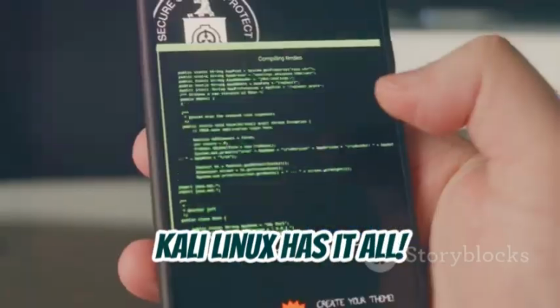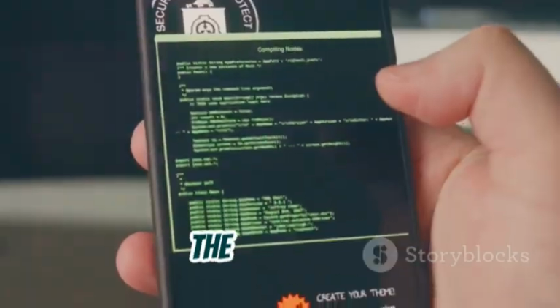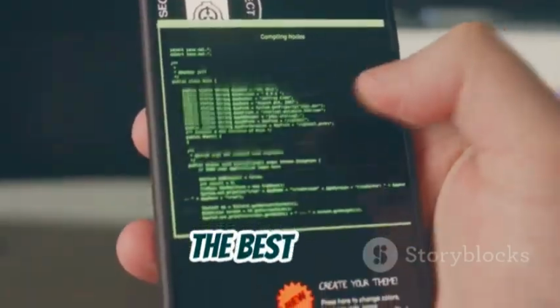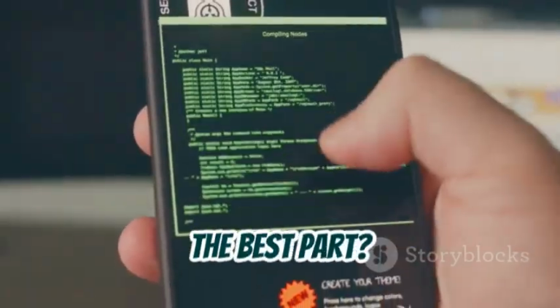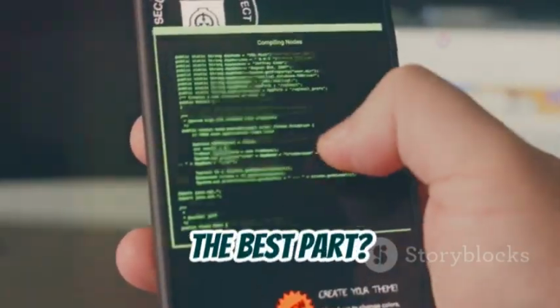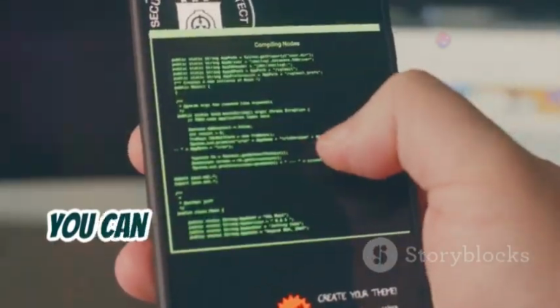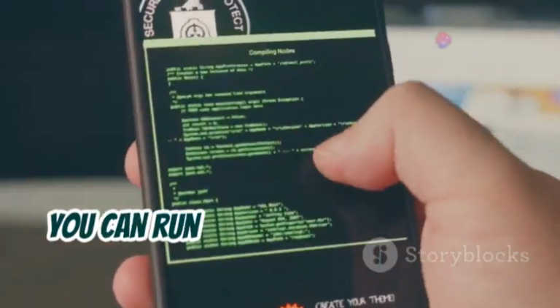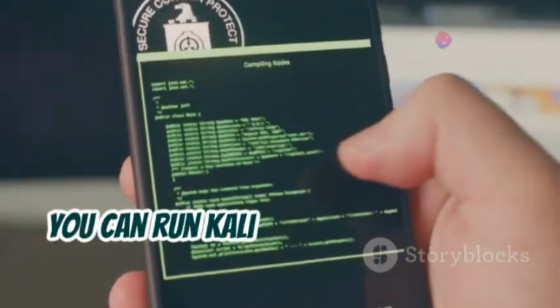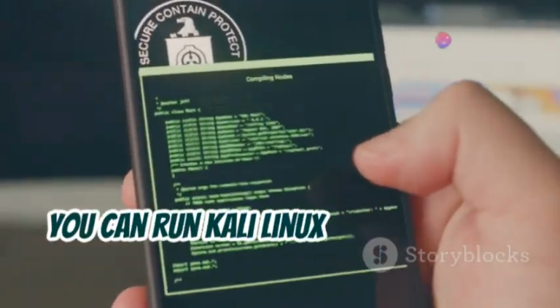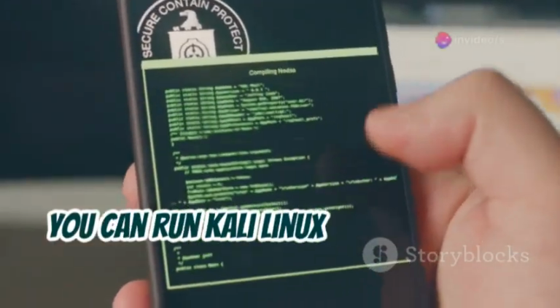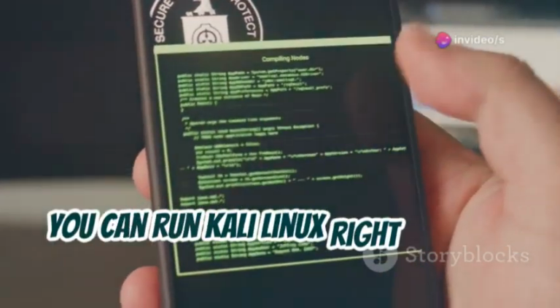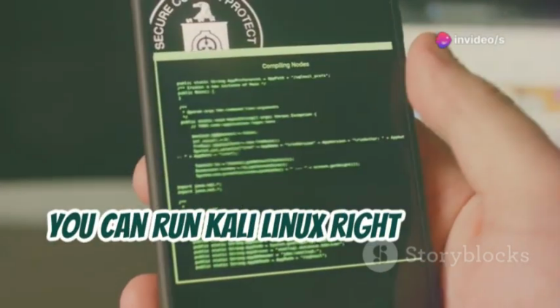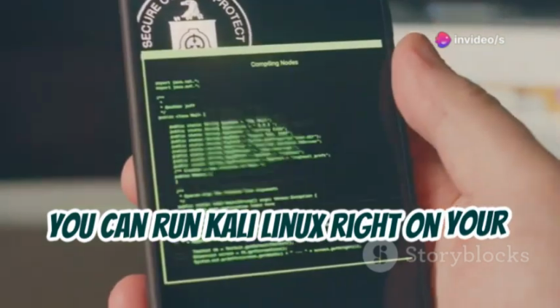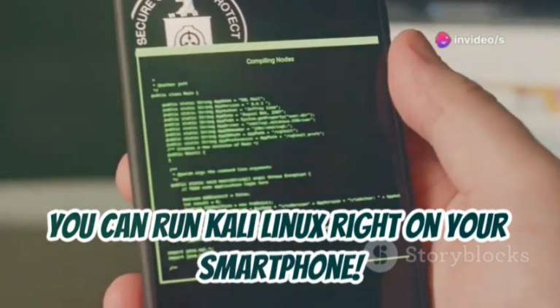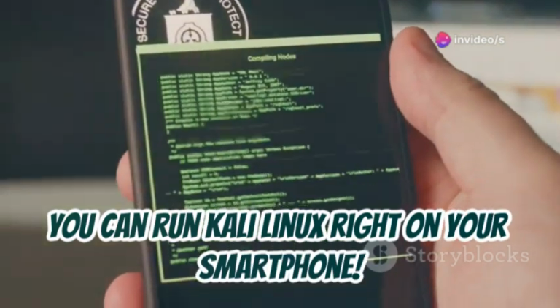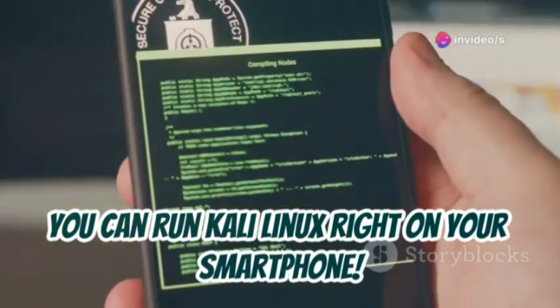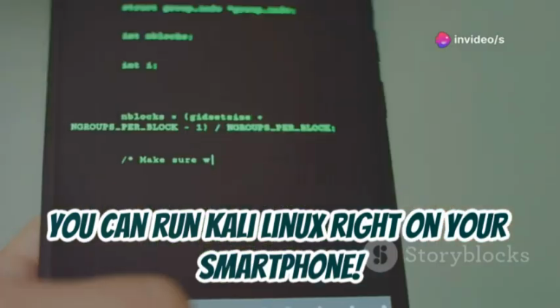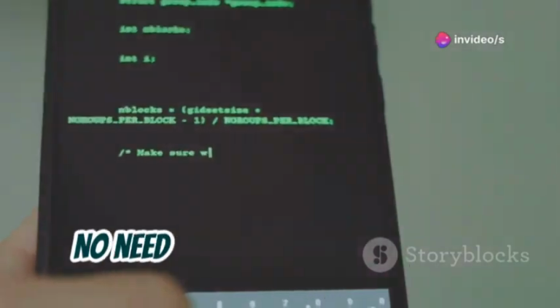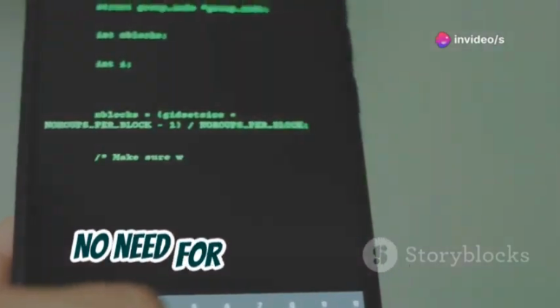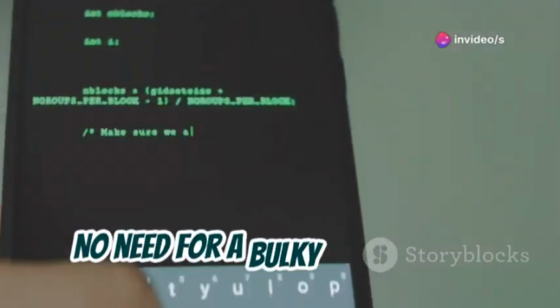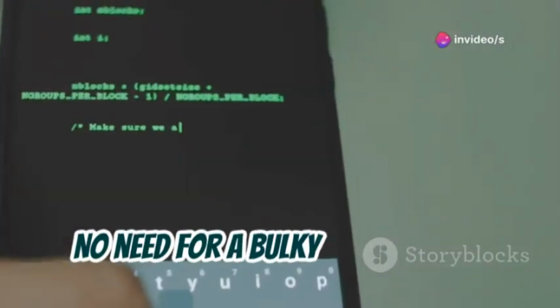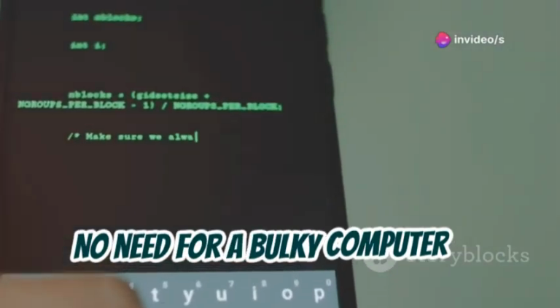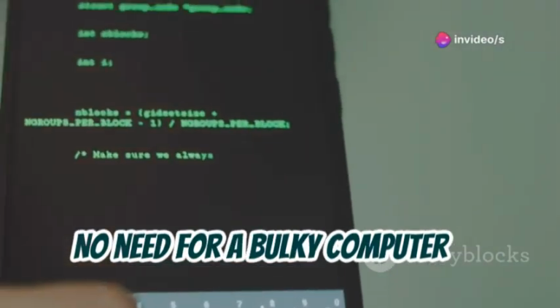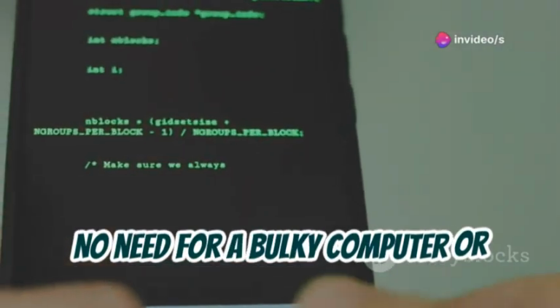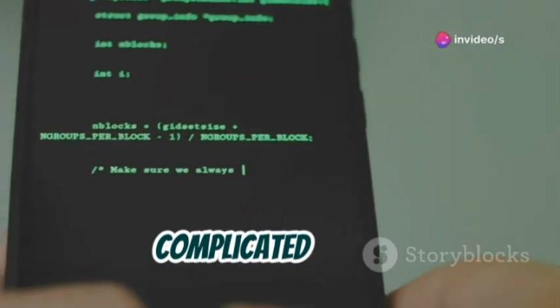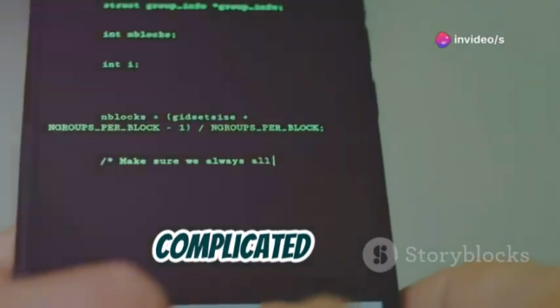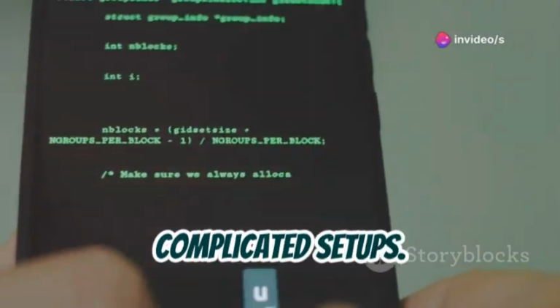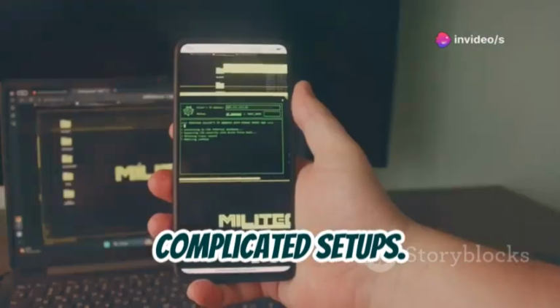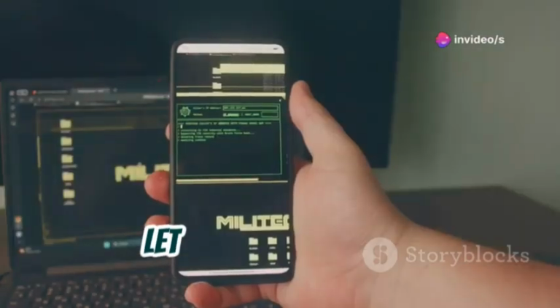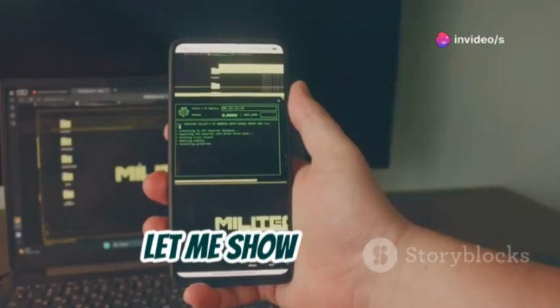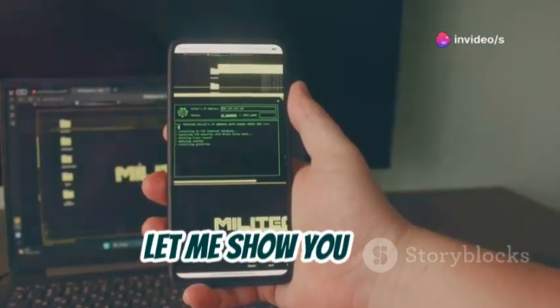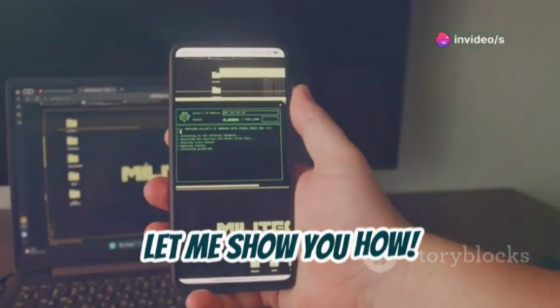The best part? You can run Kali Linux right on your smartphone. No need for a bulky computer or complicated setups. Let me show you how.